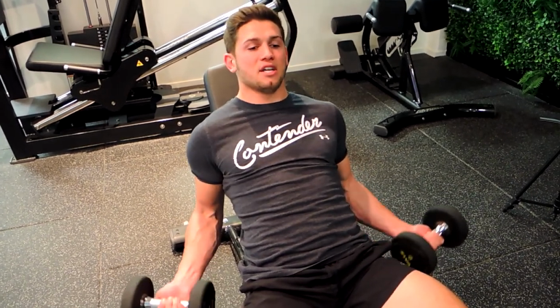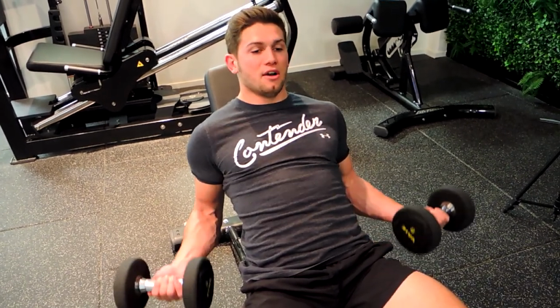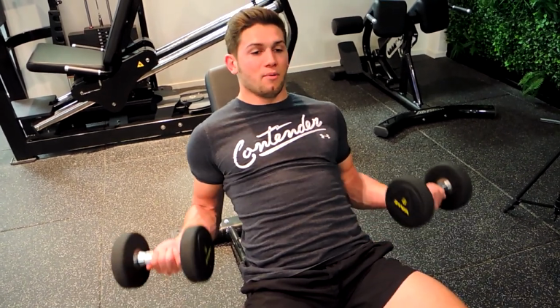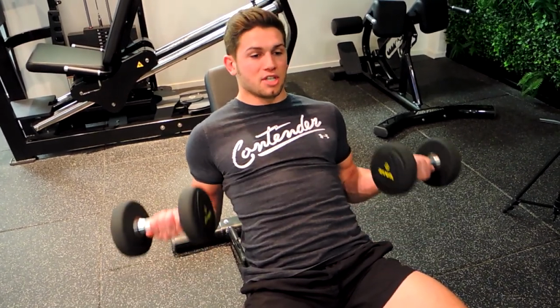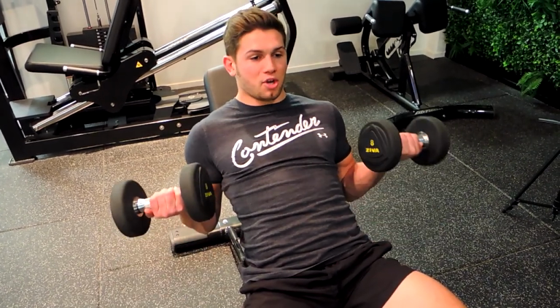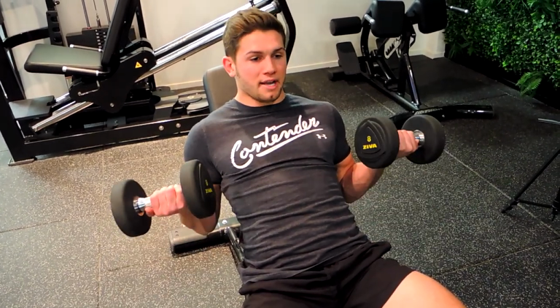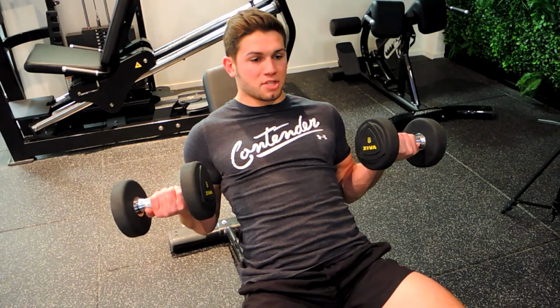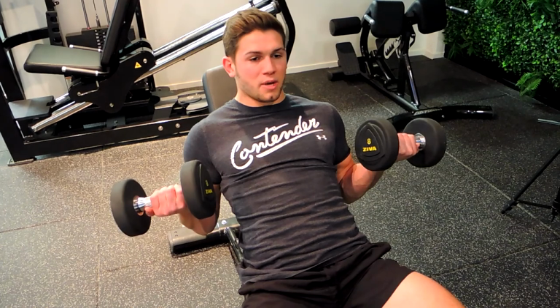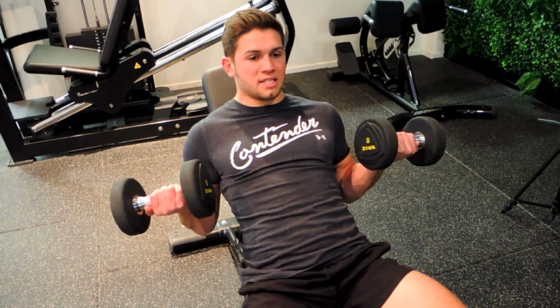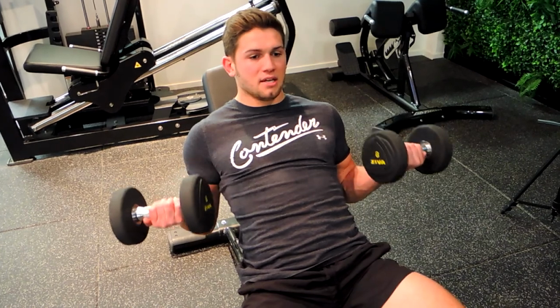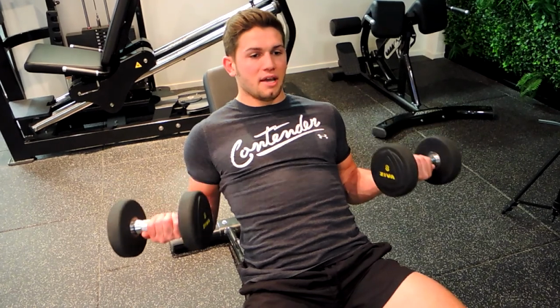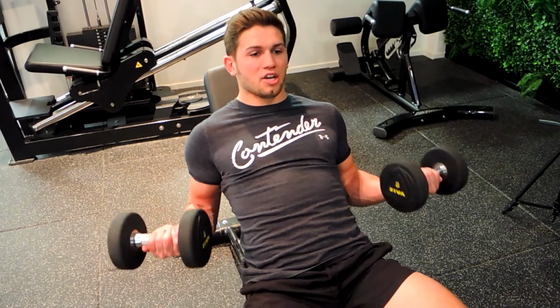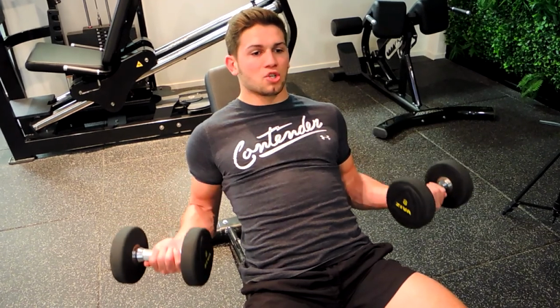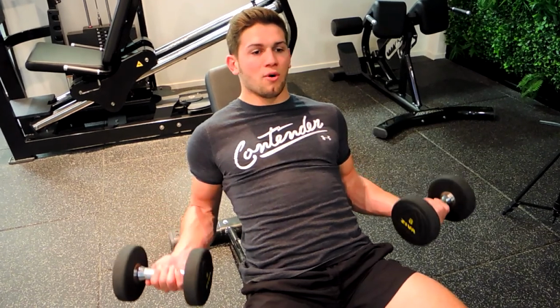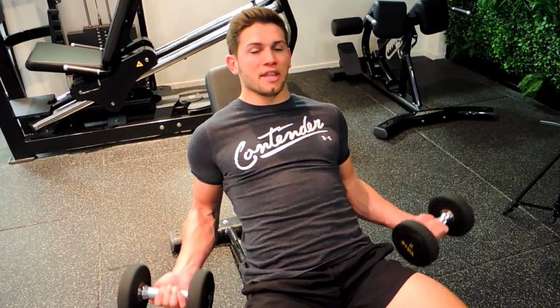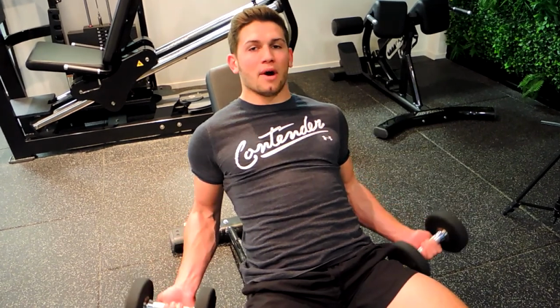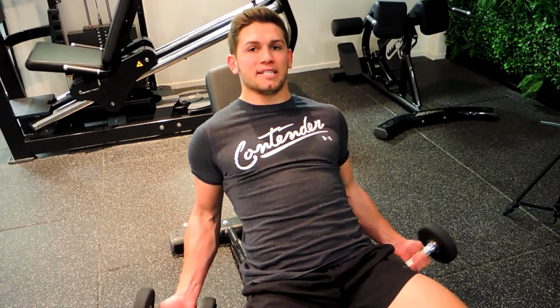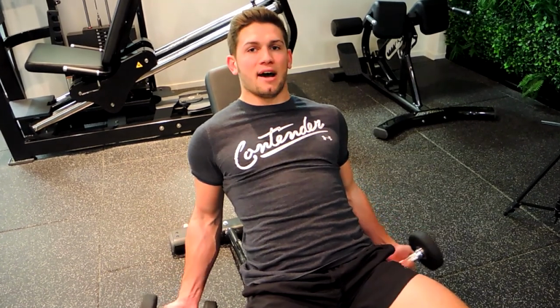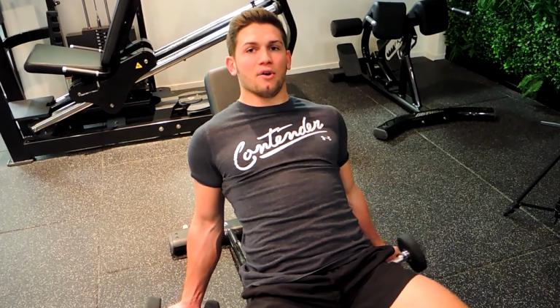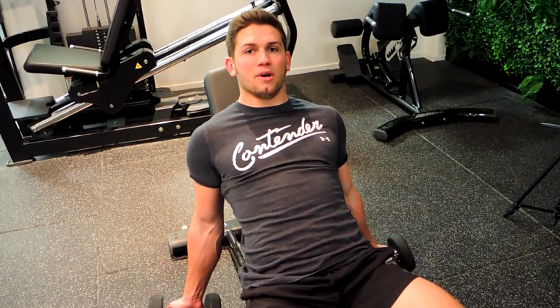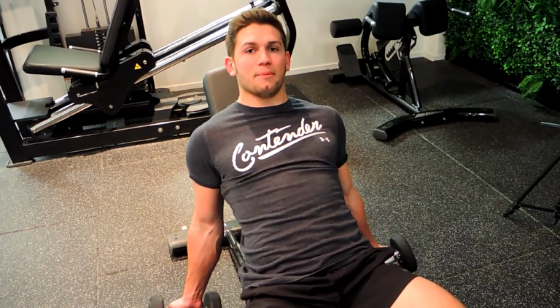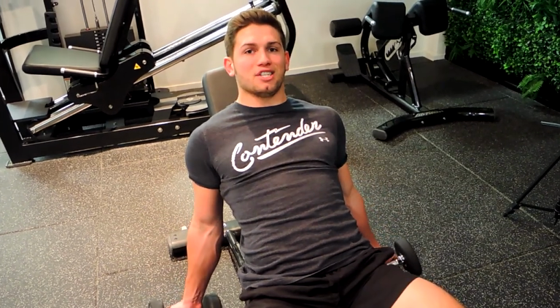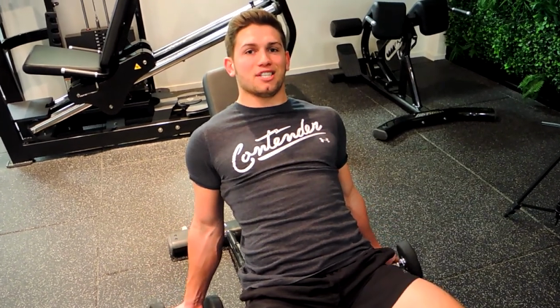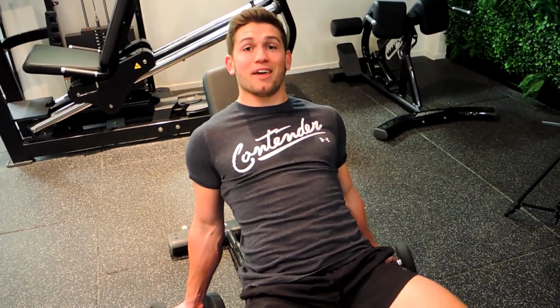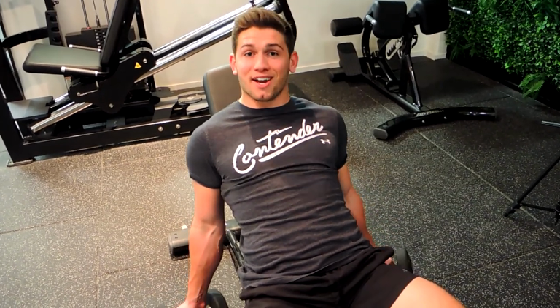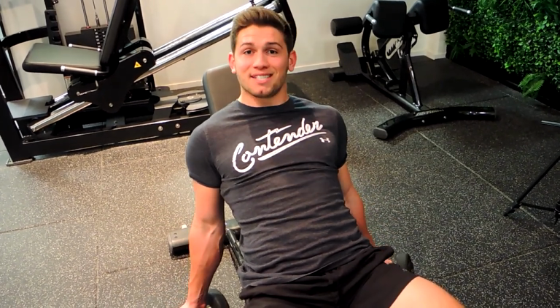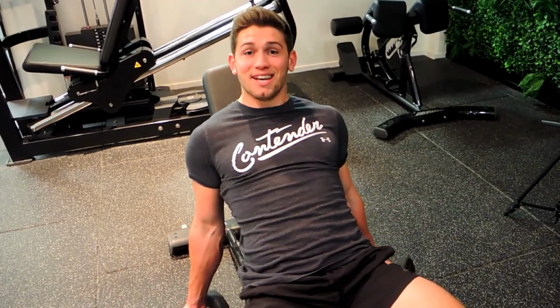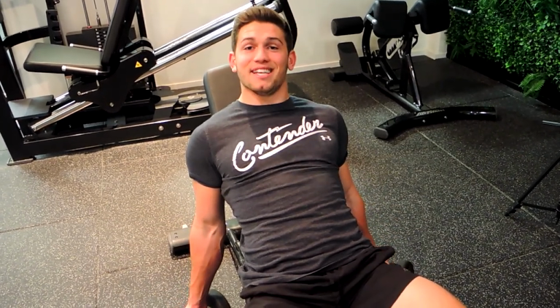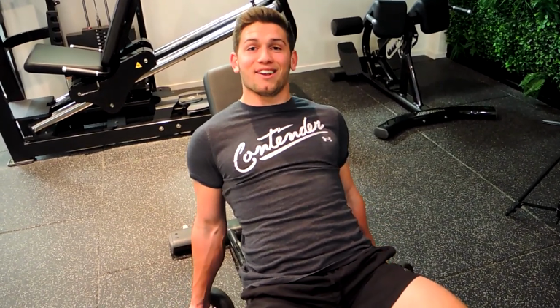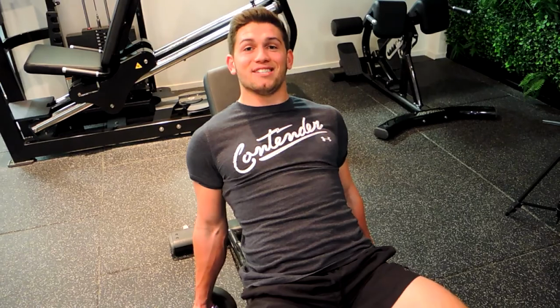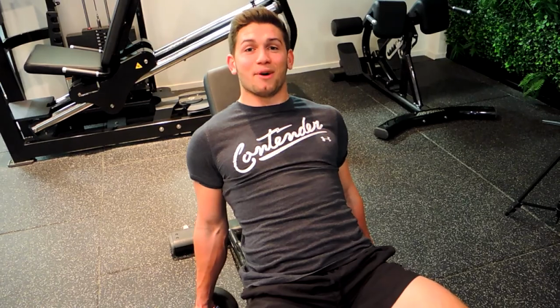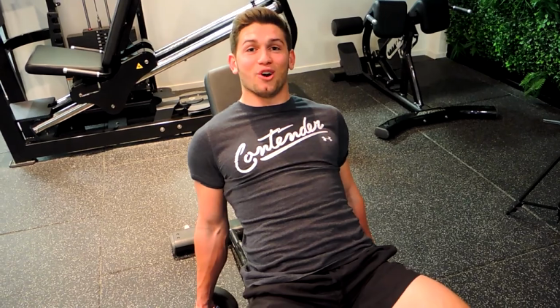One more time: curl up, squeeze, and control that weight down, always keeping that chest up. That is the incline dumbbell curl.